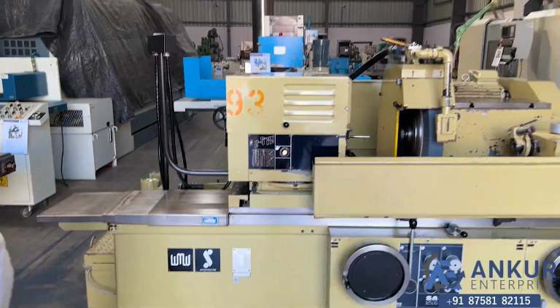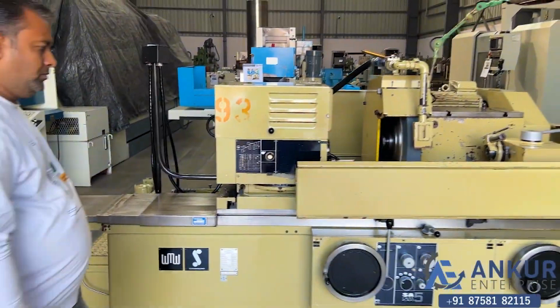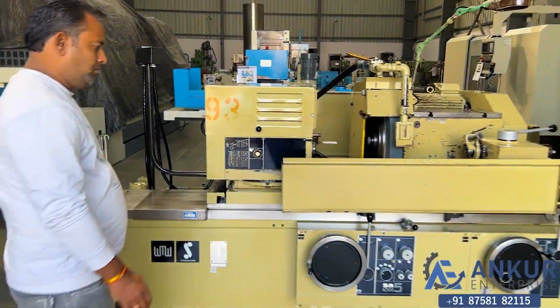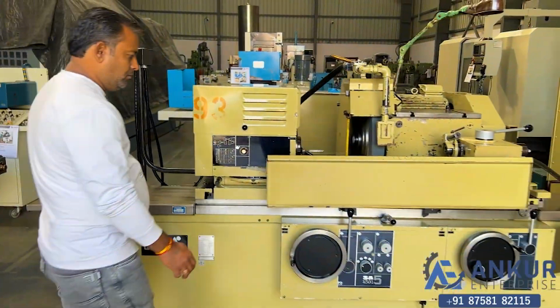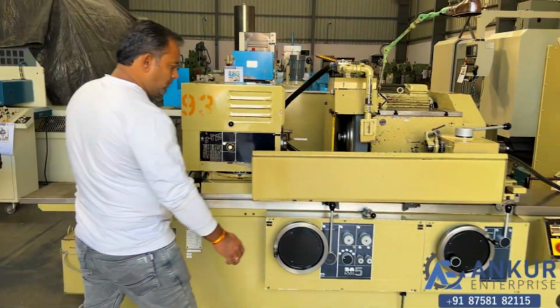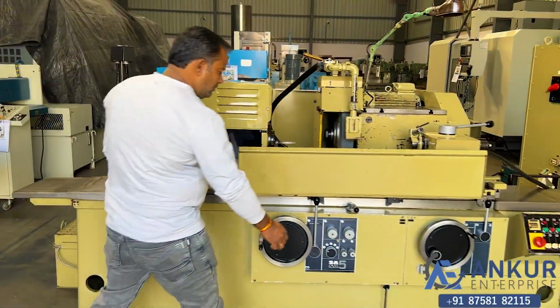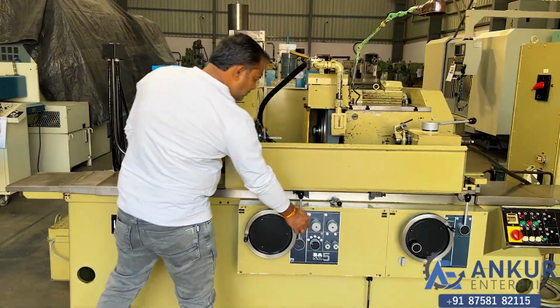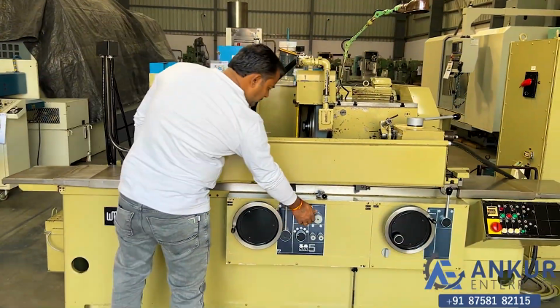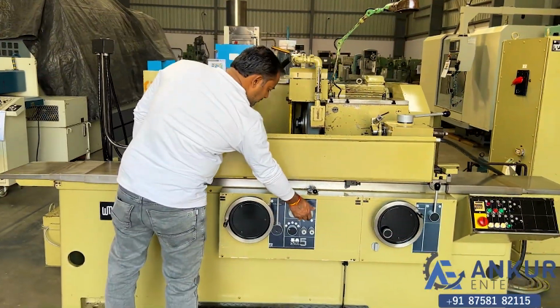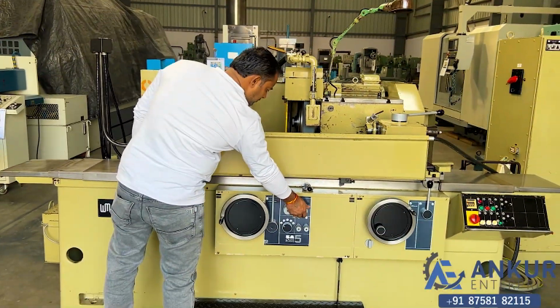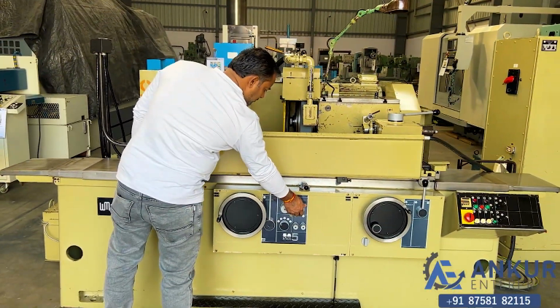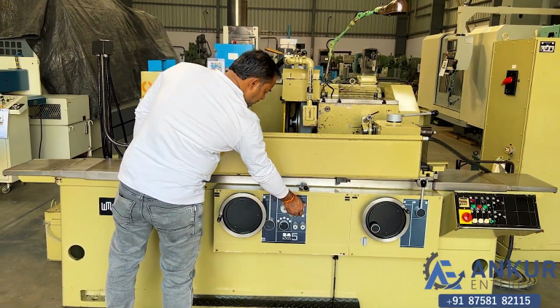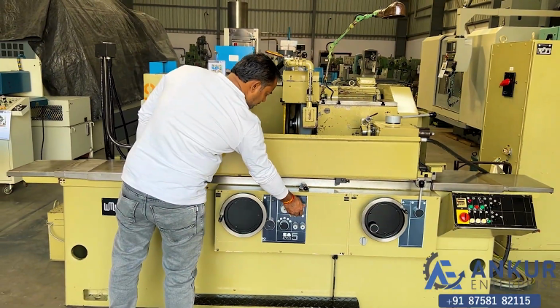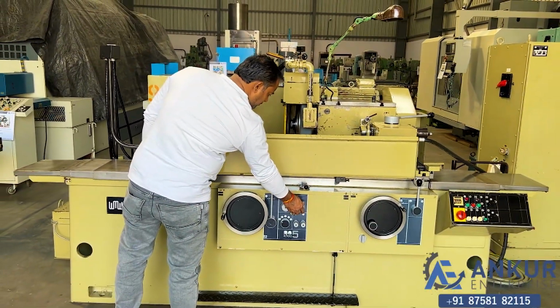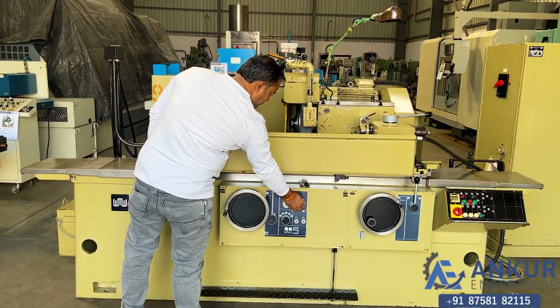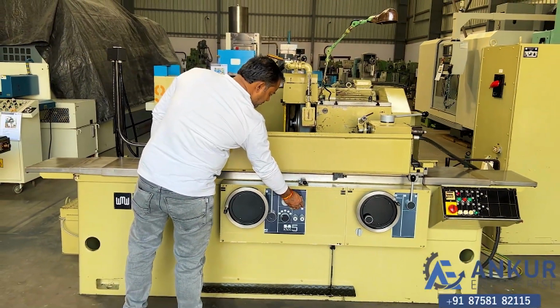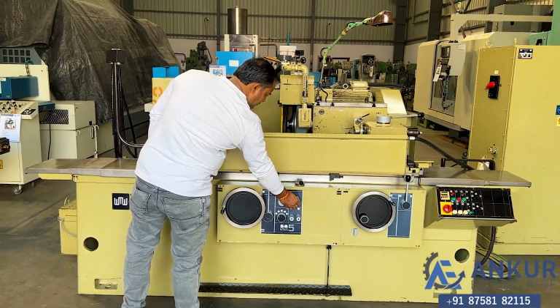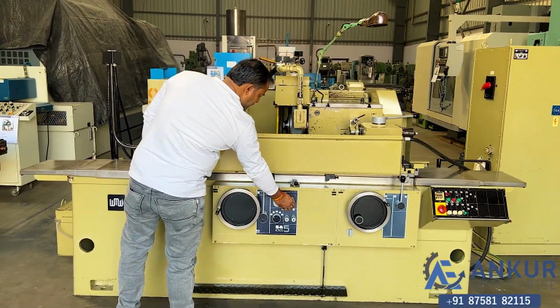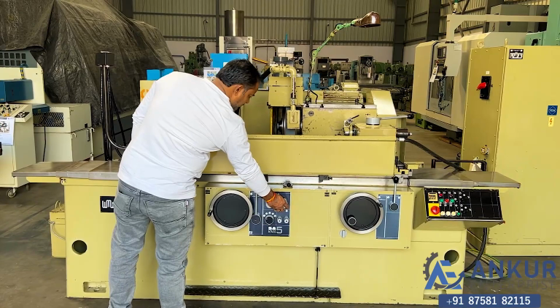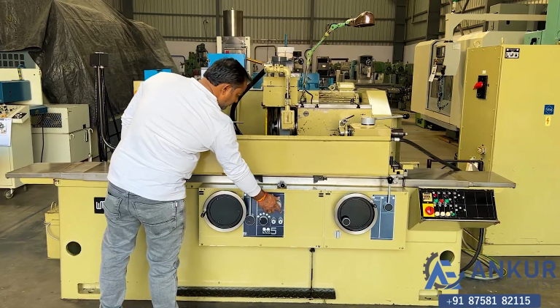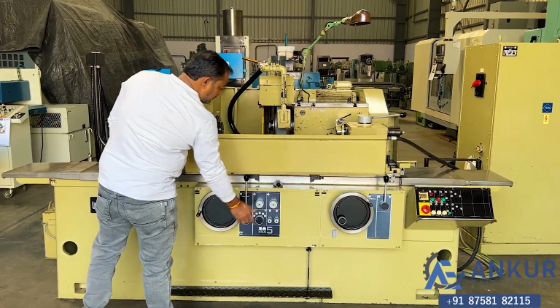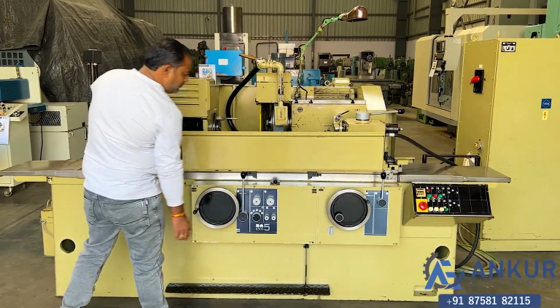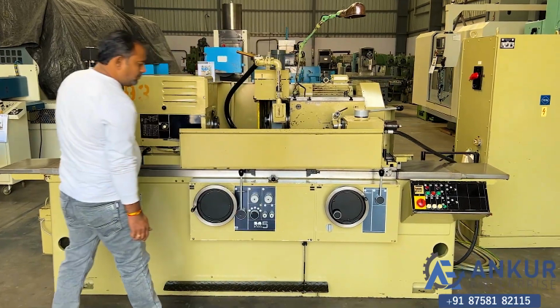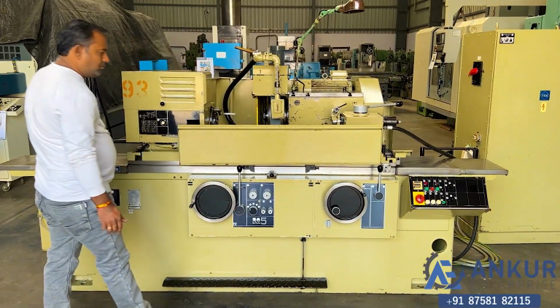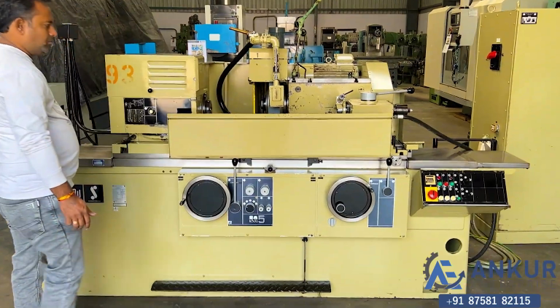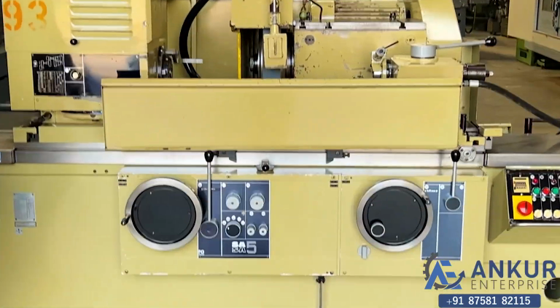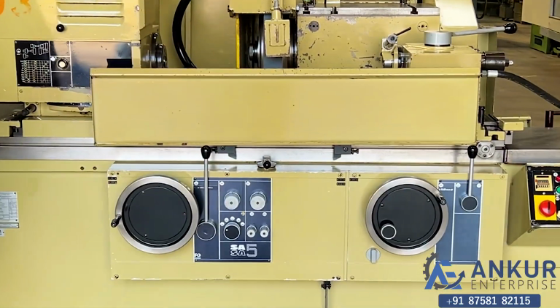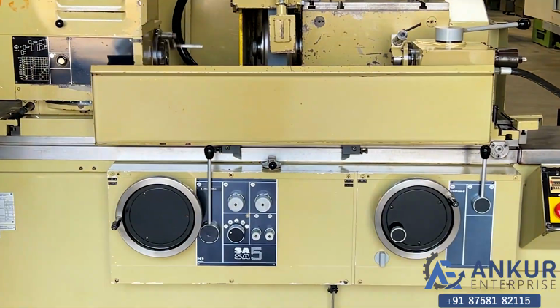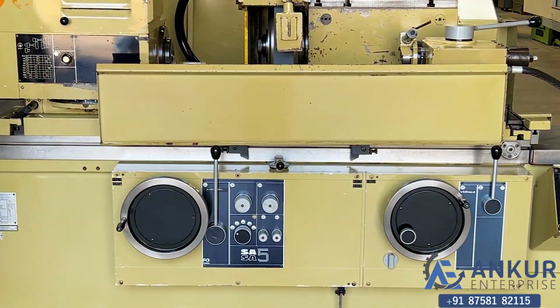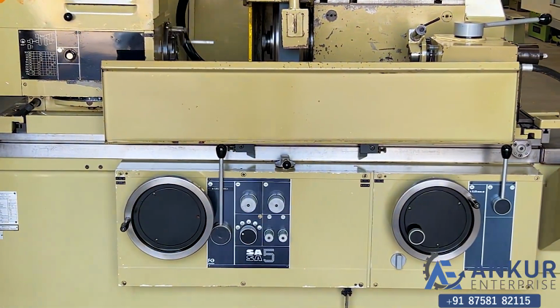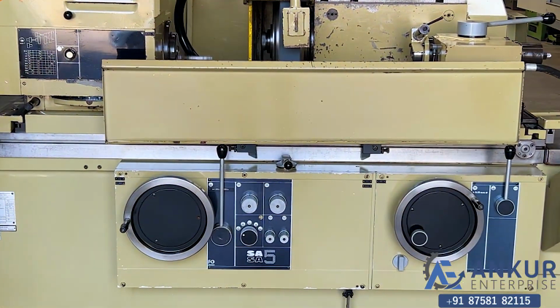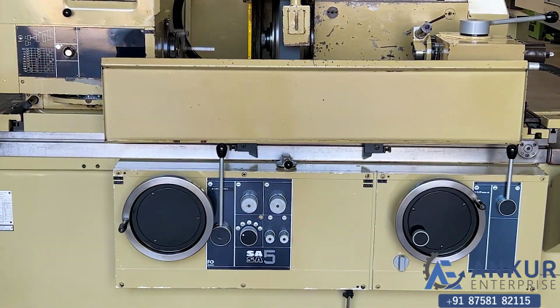Increase the table speed. The table speed has been increased.